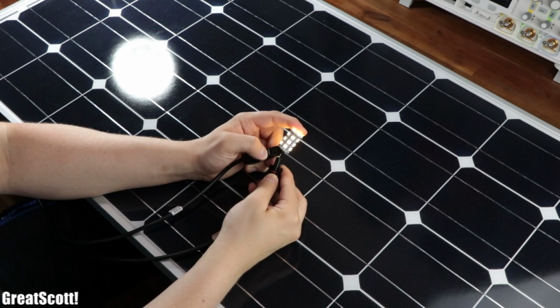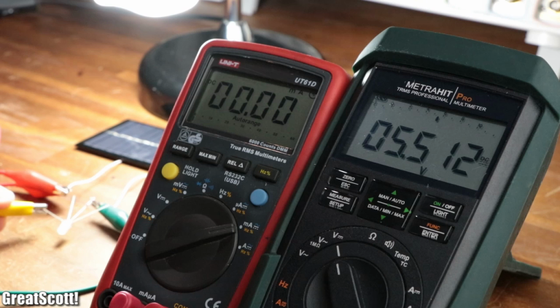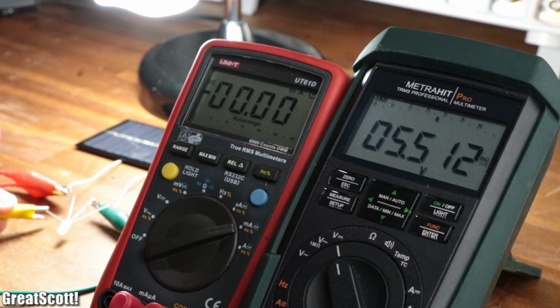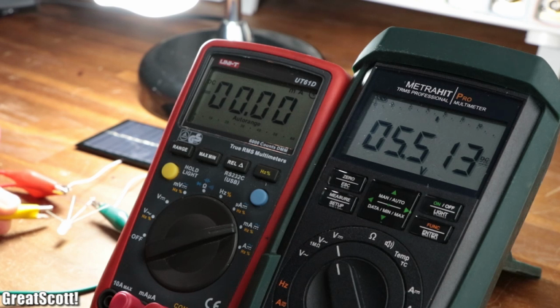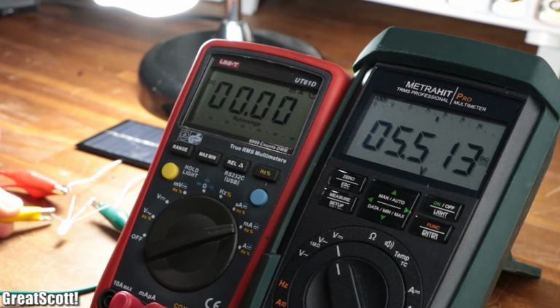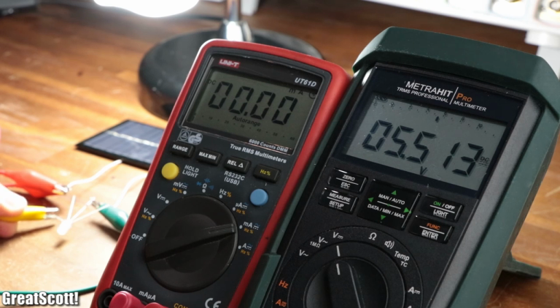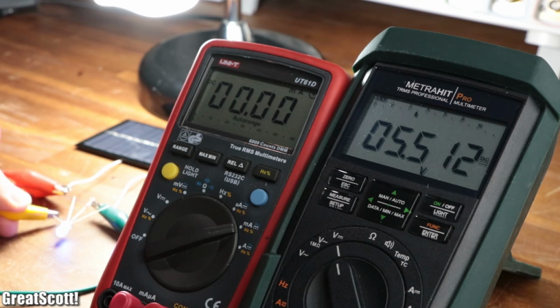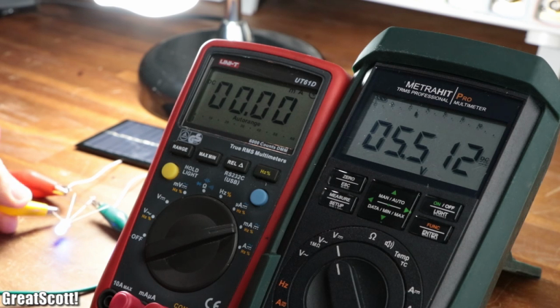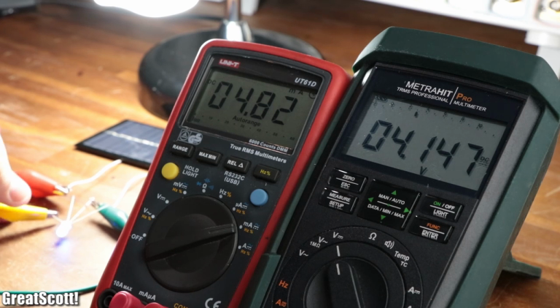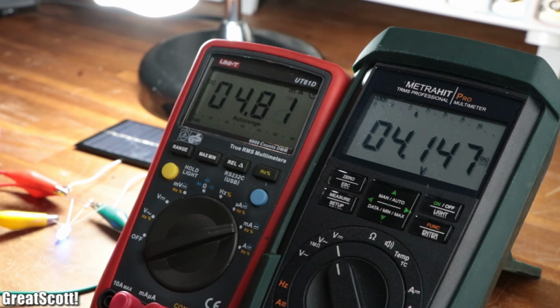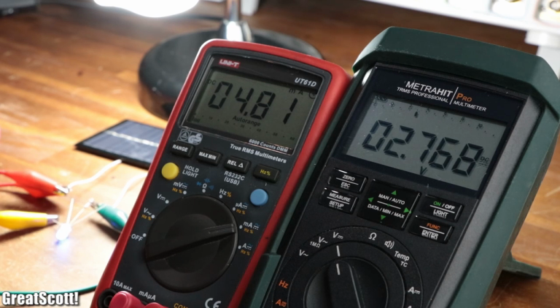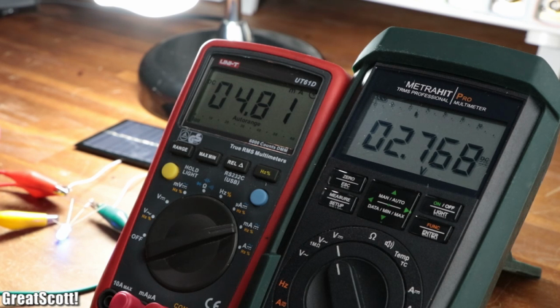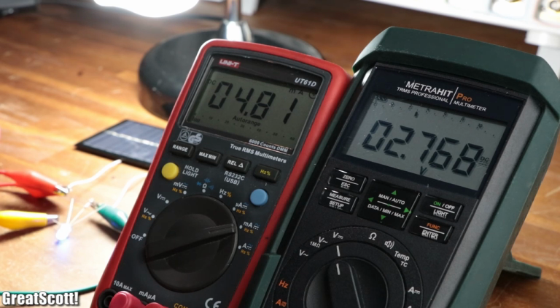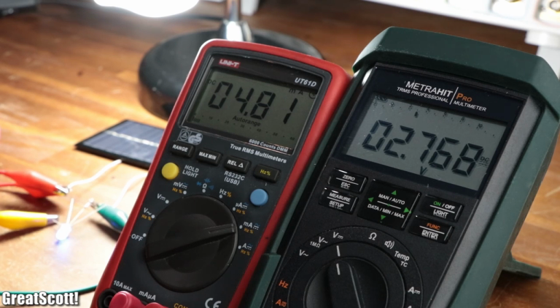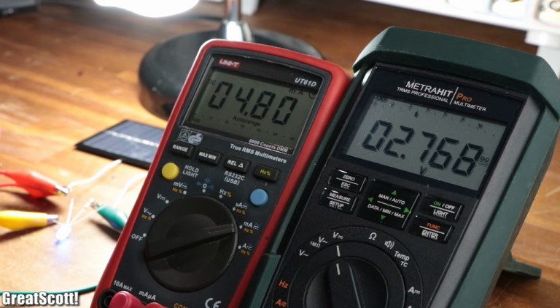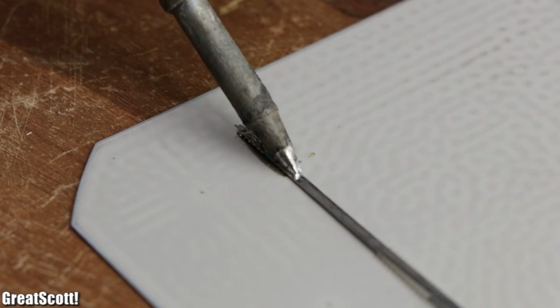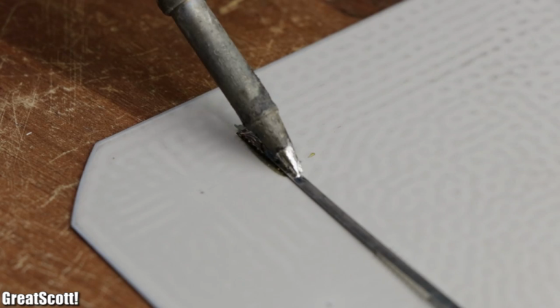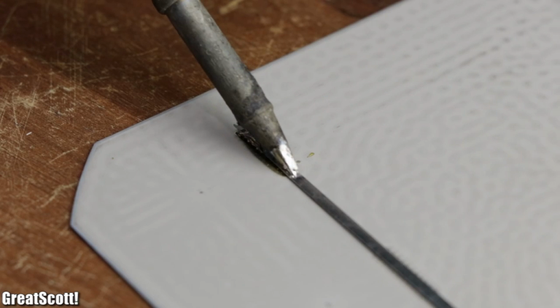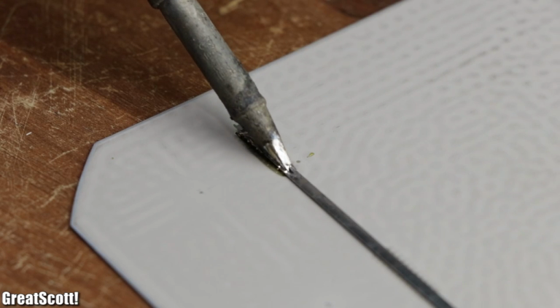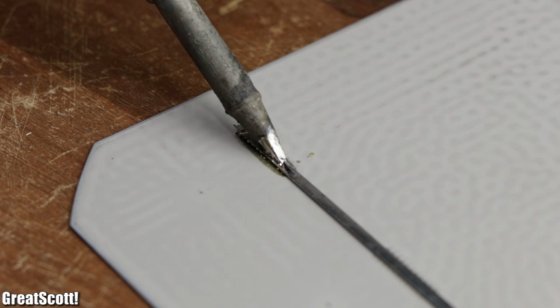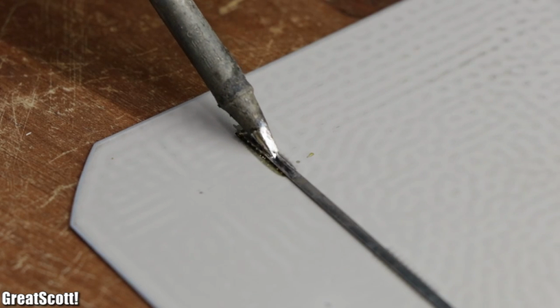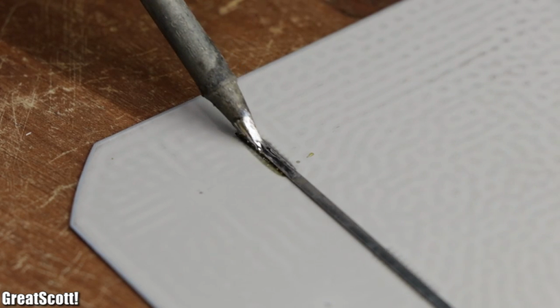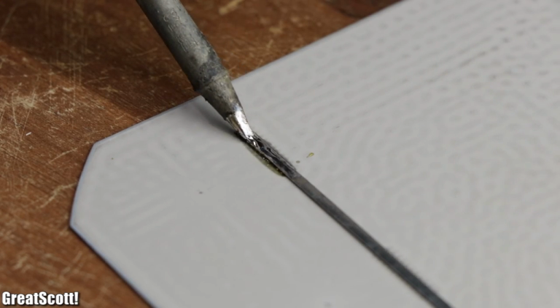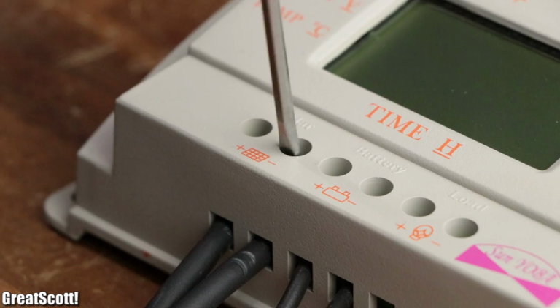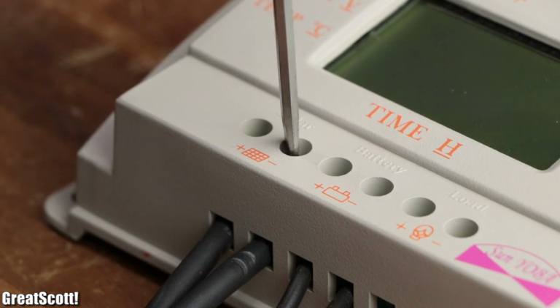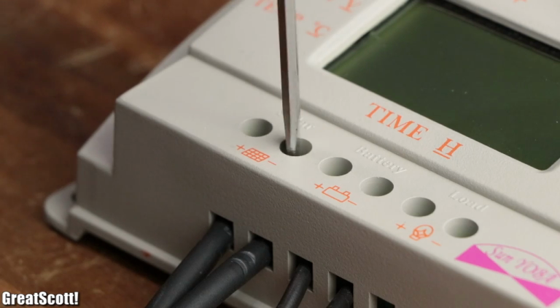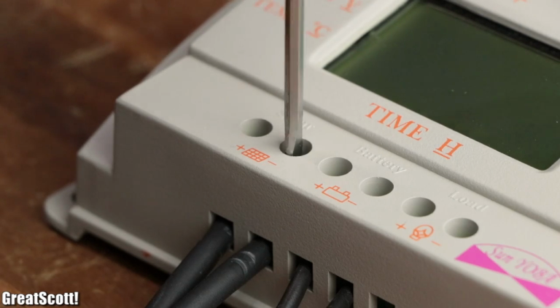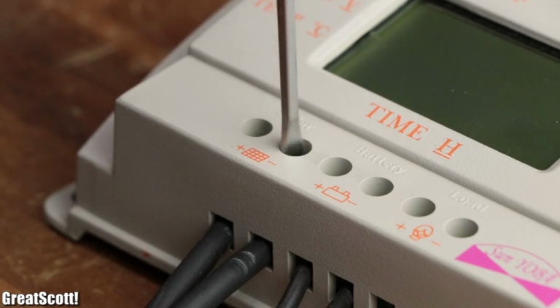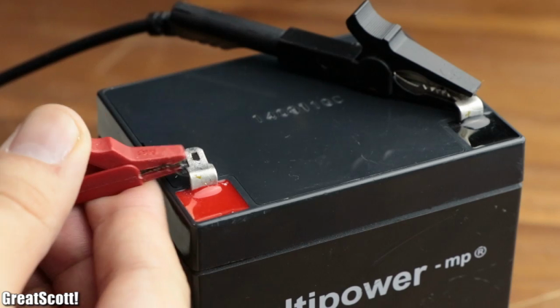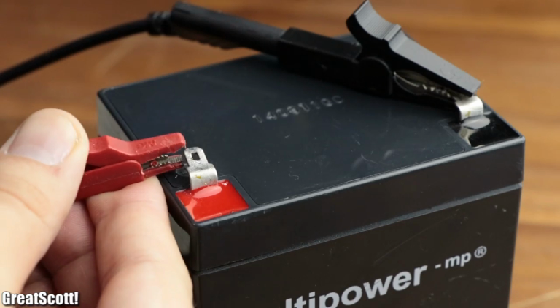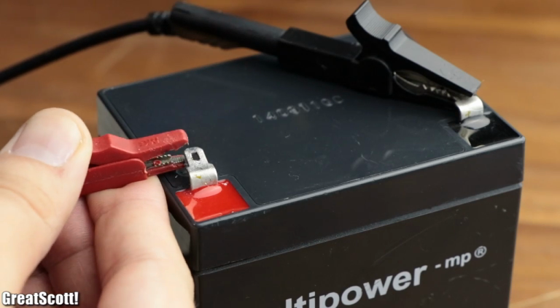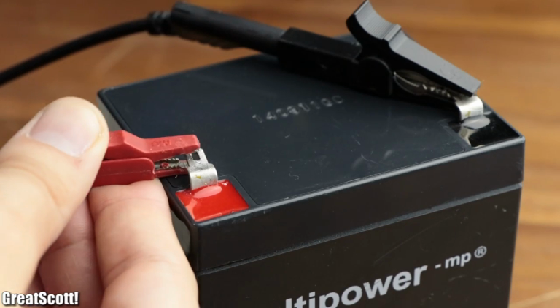But how can we reach their maximum power output, and how do we have to wire them up to, for example, charge up a battery?